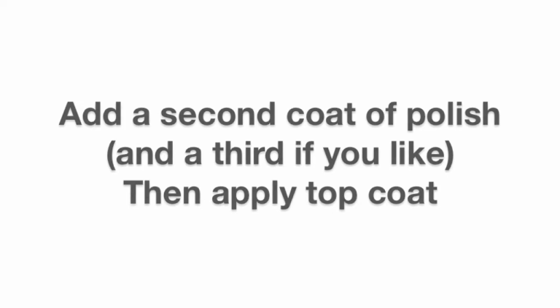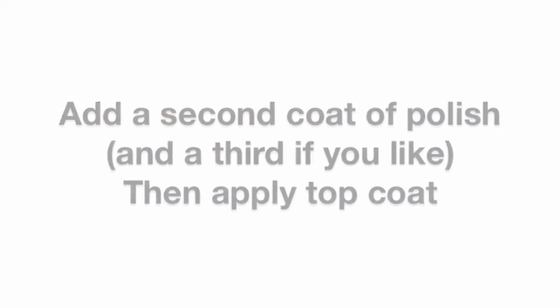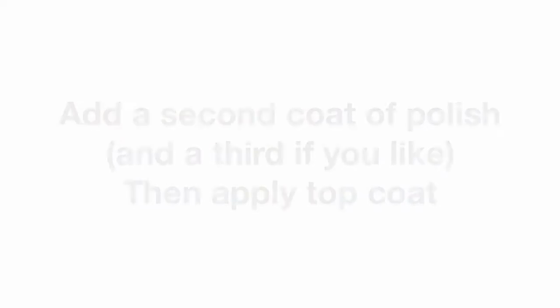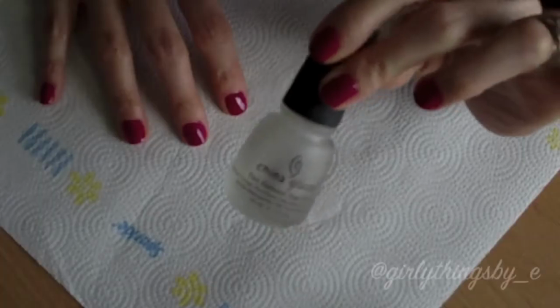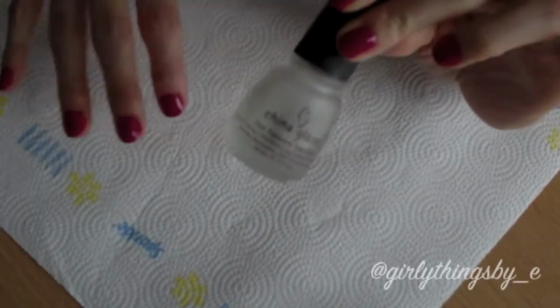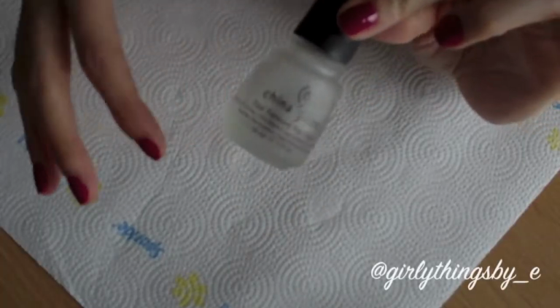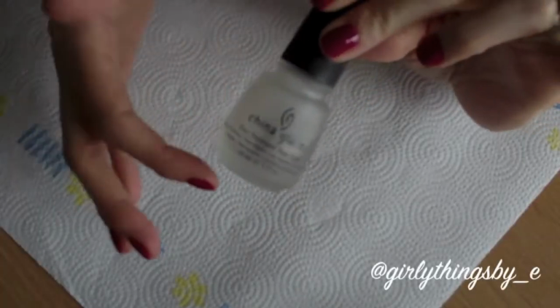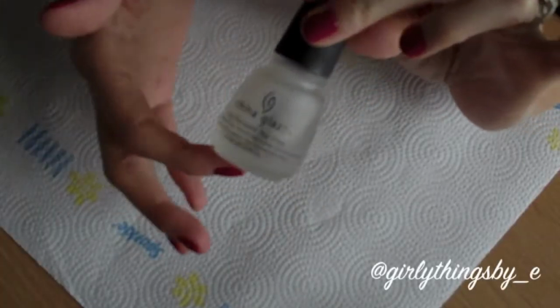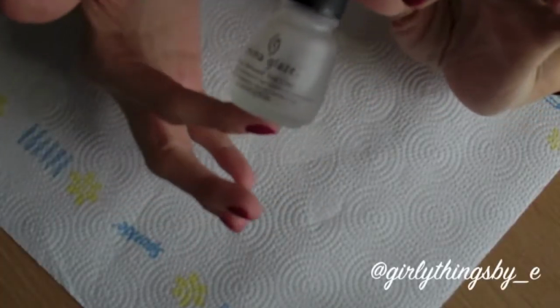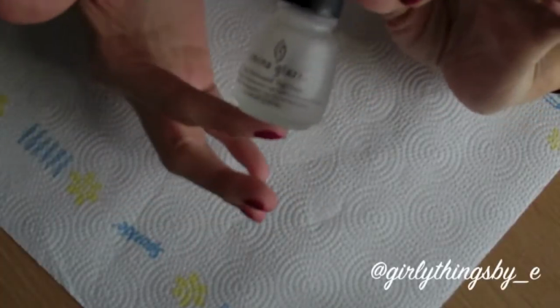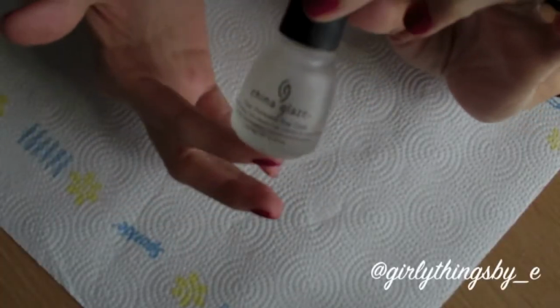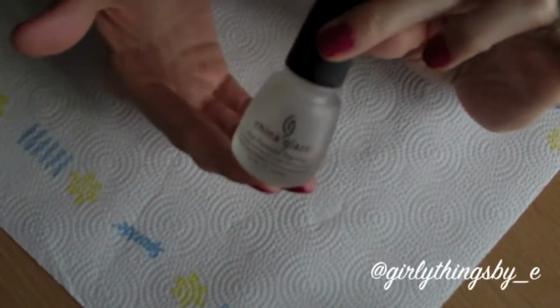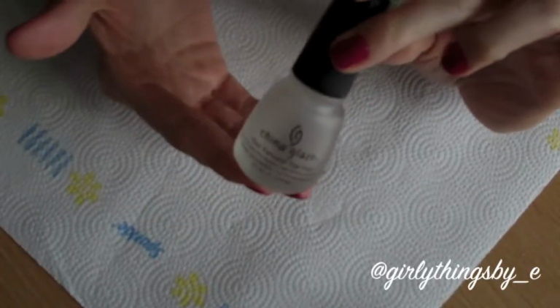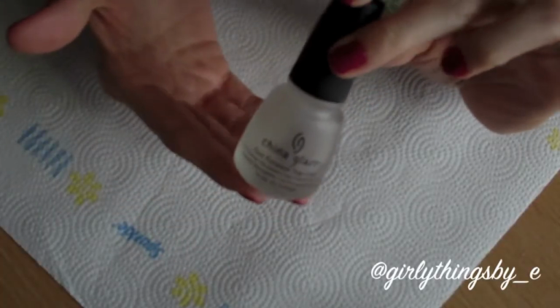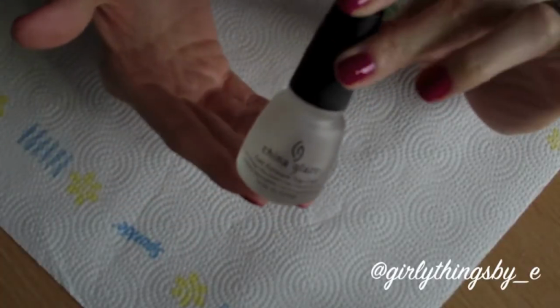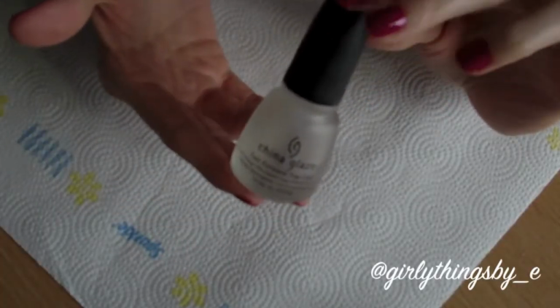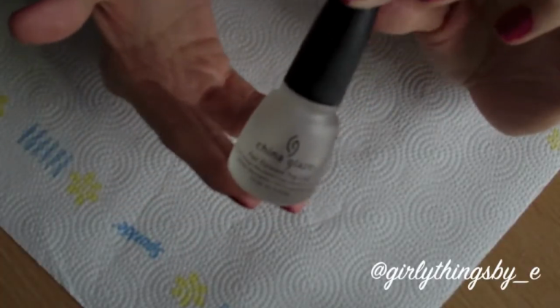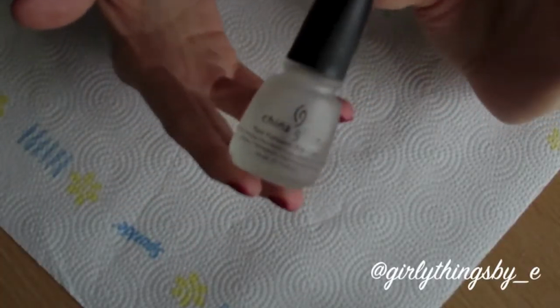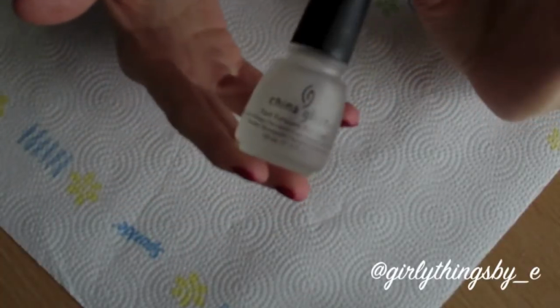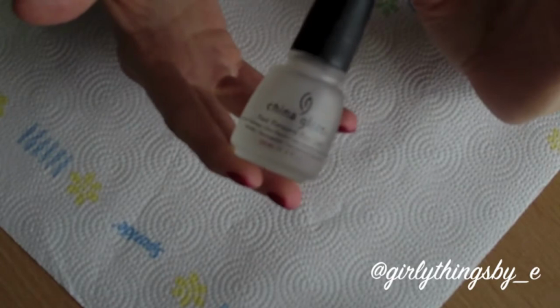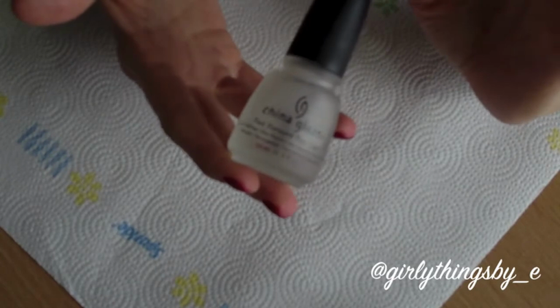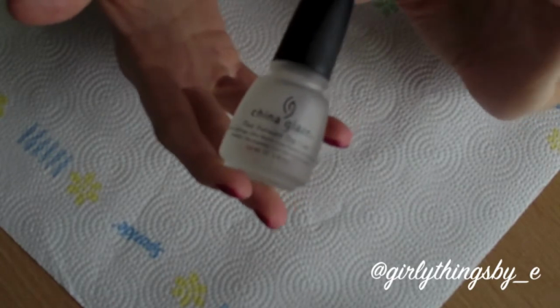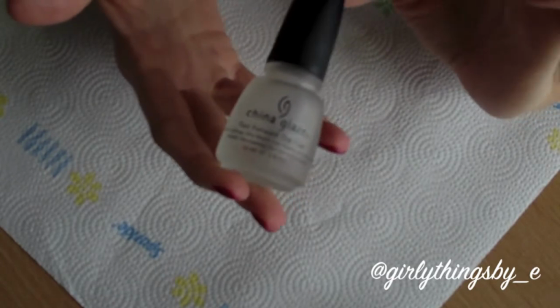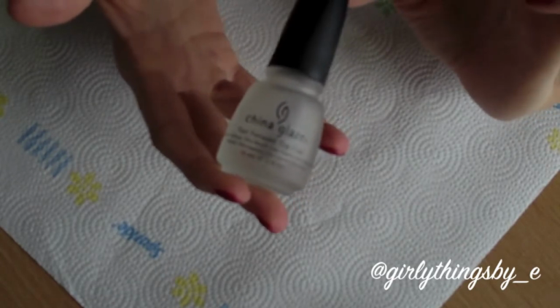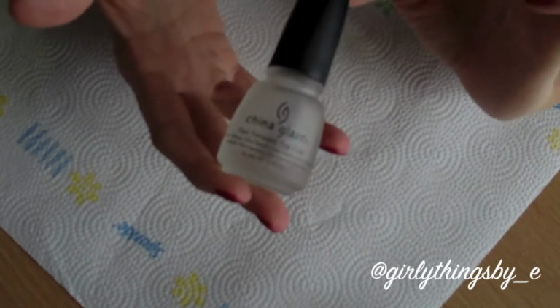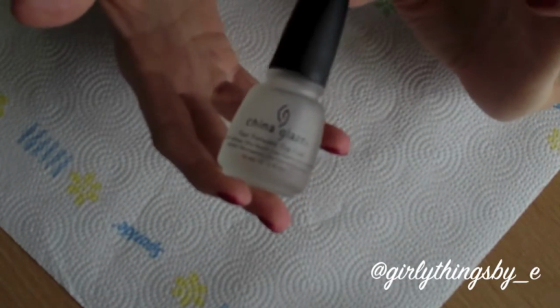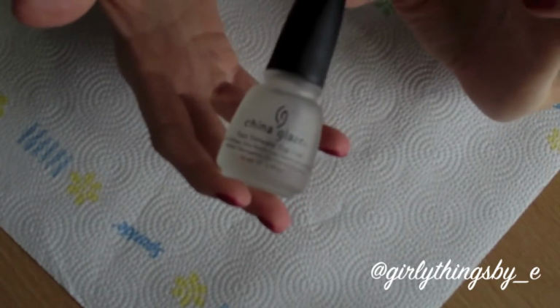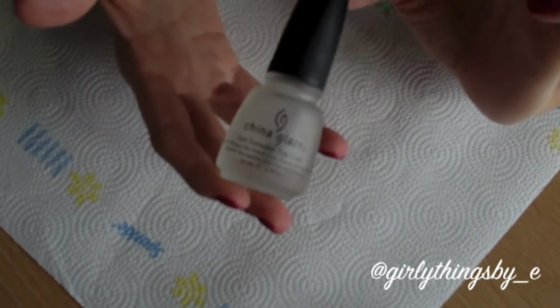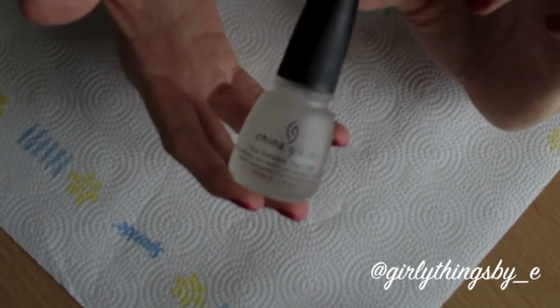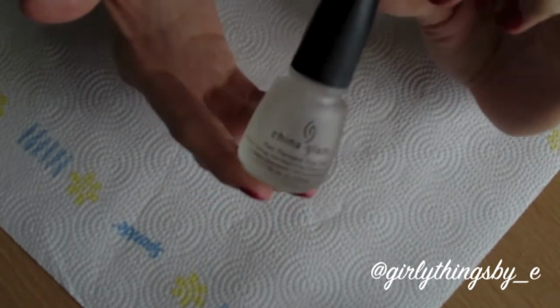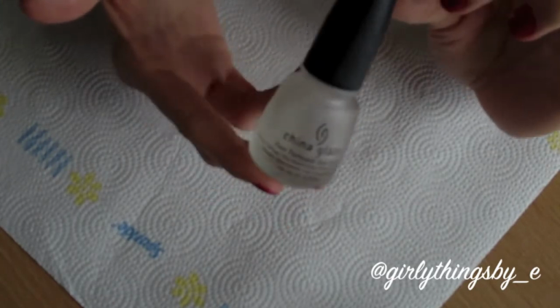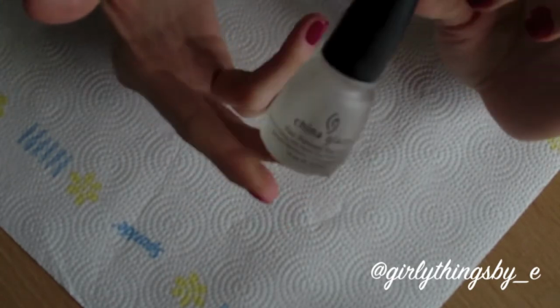Now I'm going to do a fast-drying top coat. I'm using China Glaze Fast Forward.